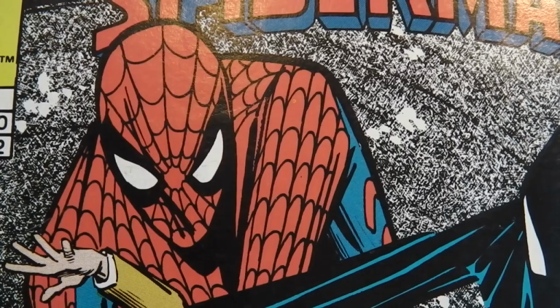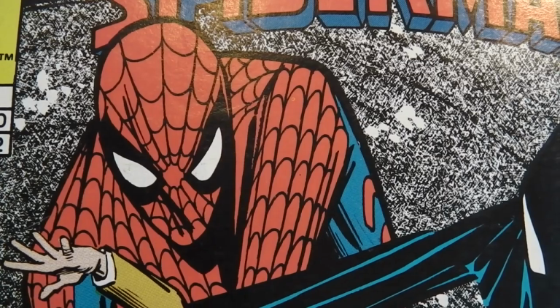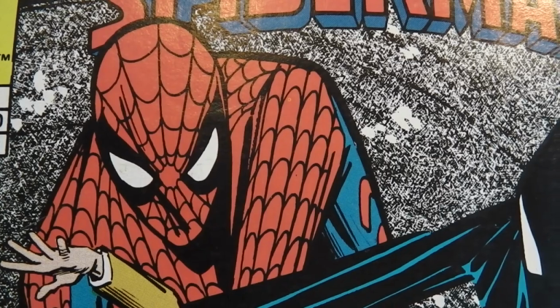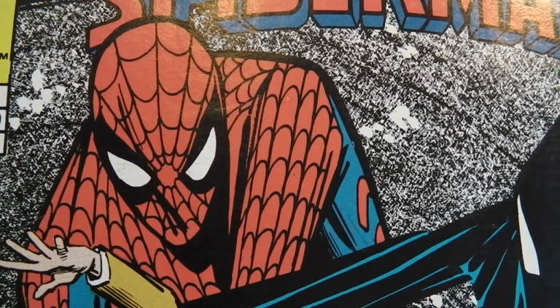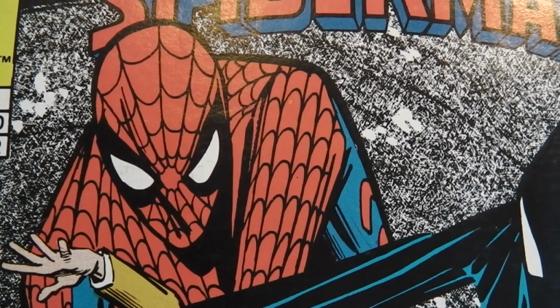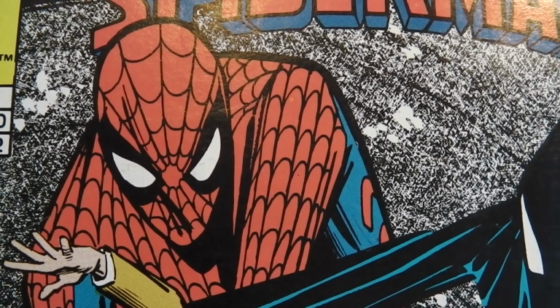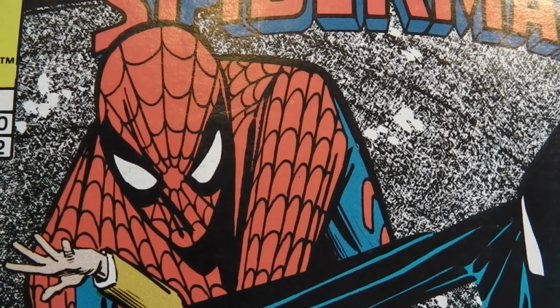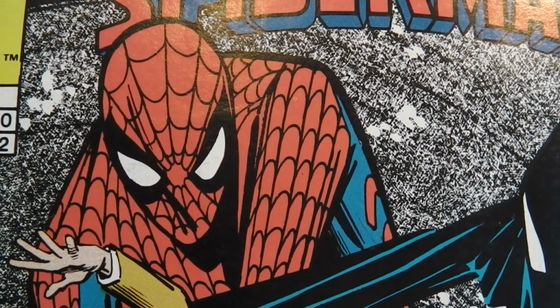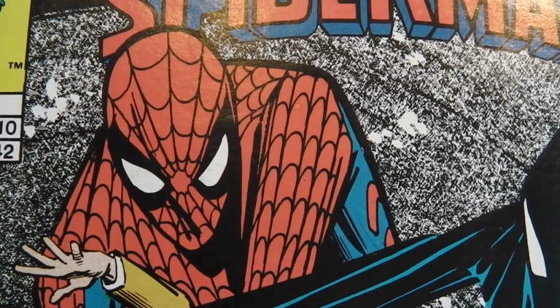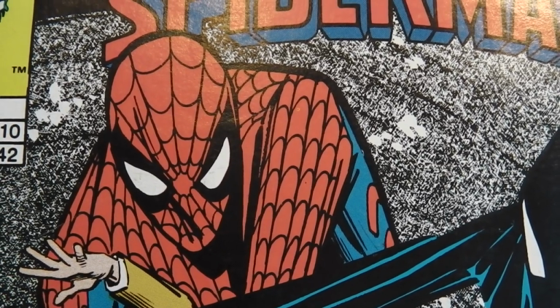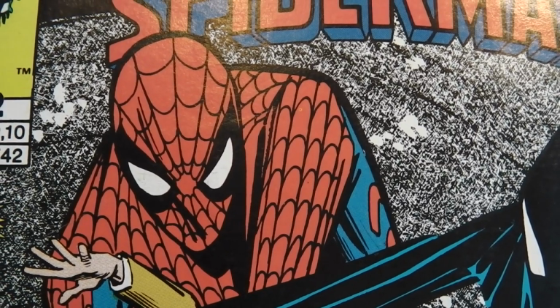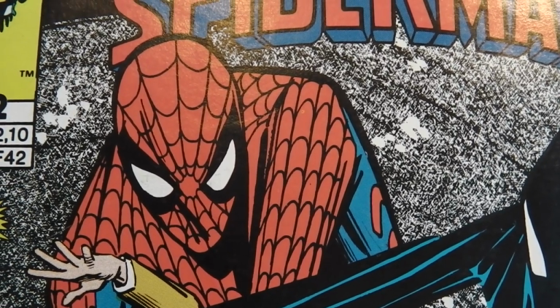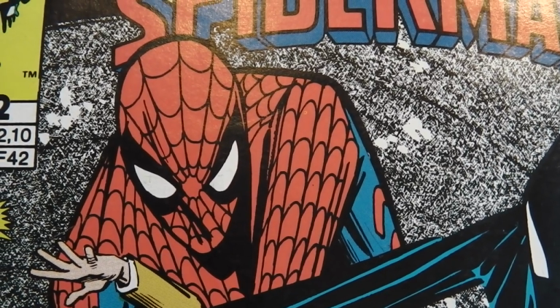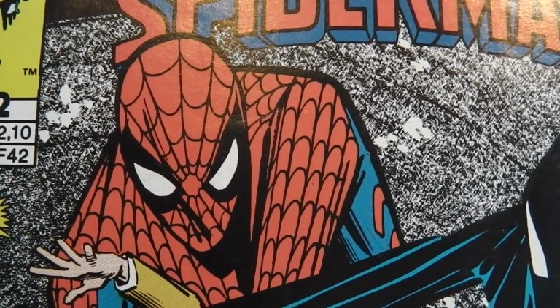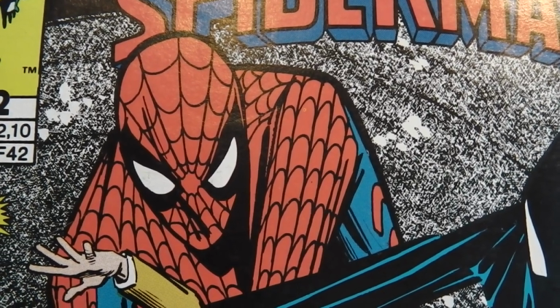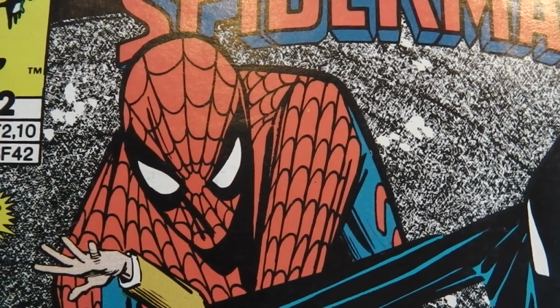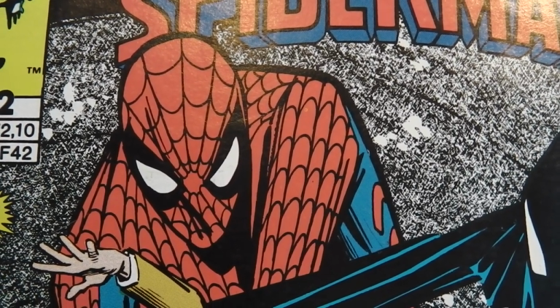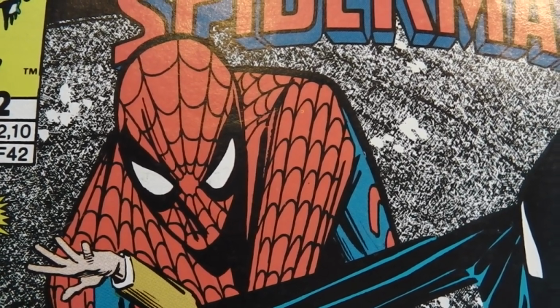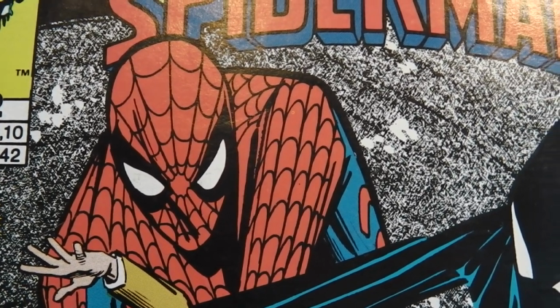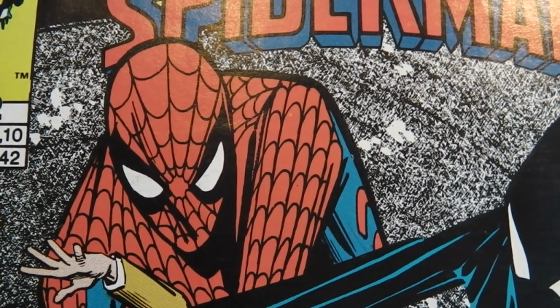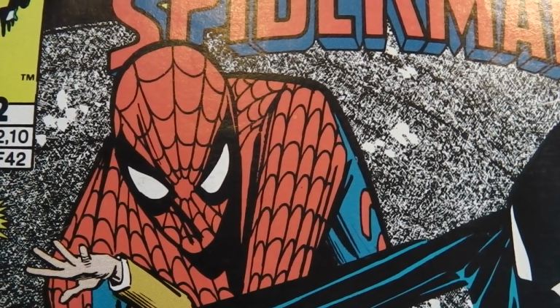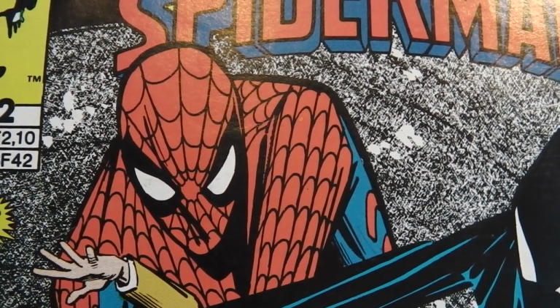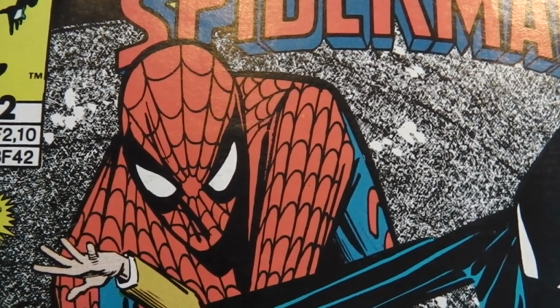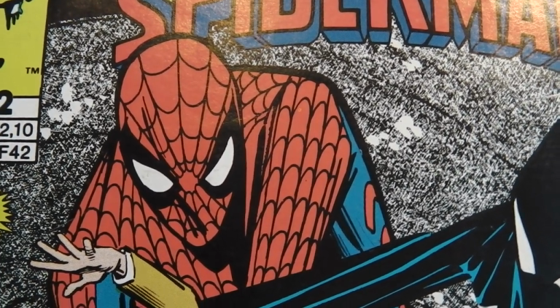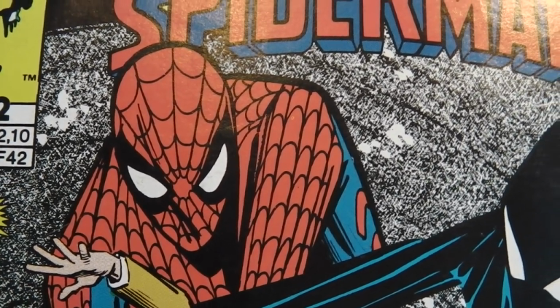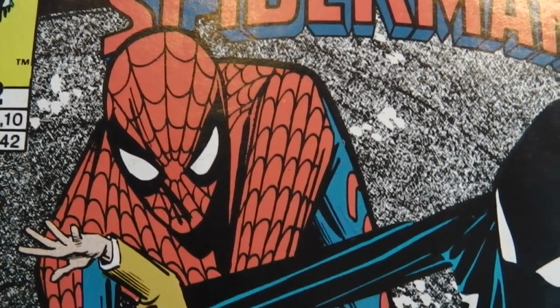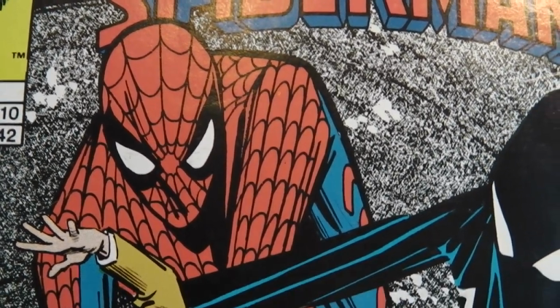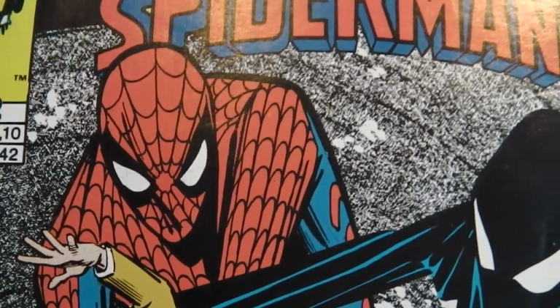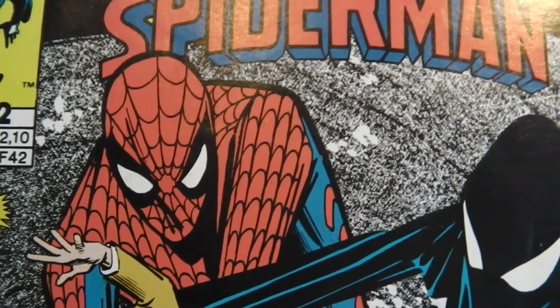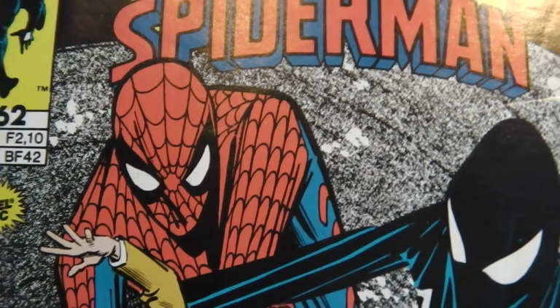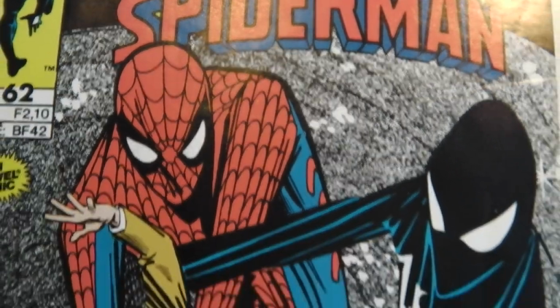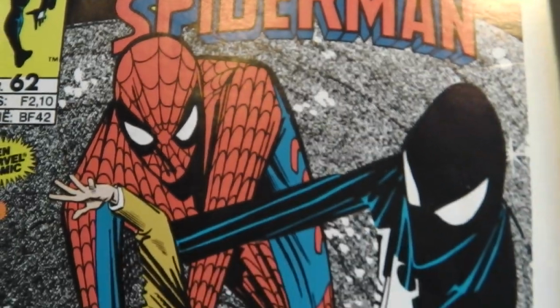Welcome to the first video of my new channel, Amsterdam Comic Geek. That's my name. My real name is Michael Munebo.